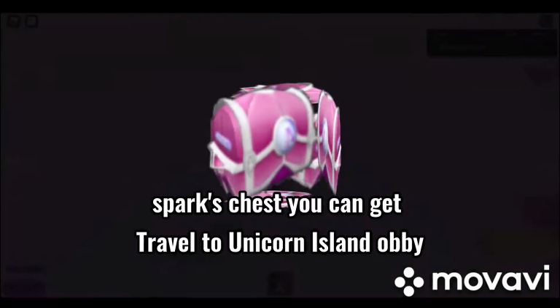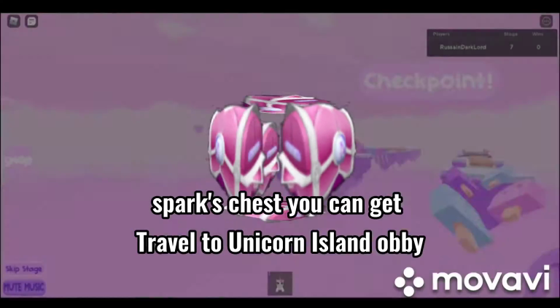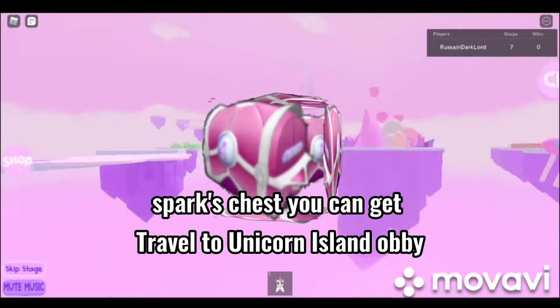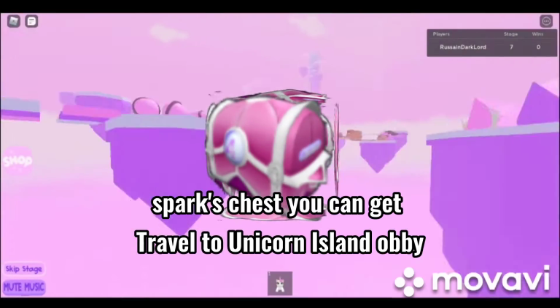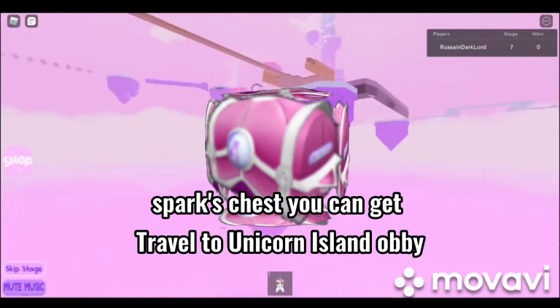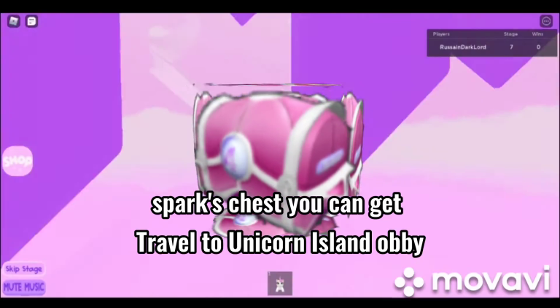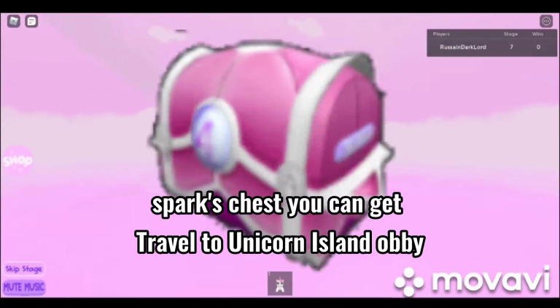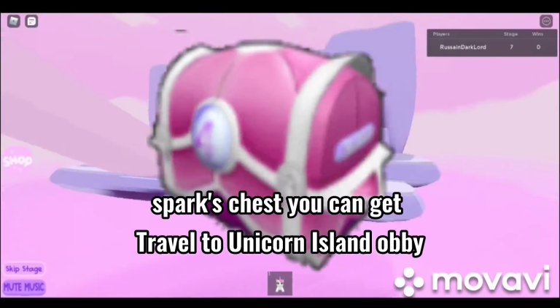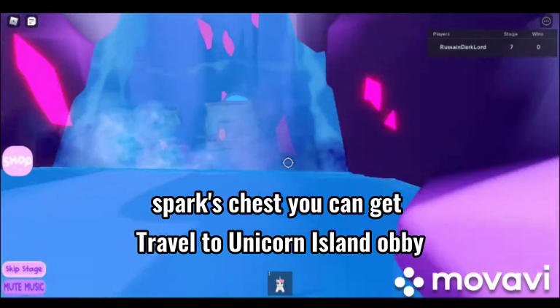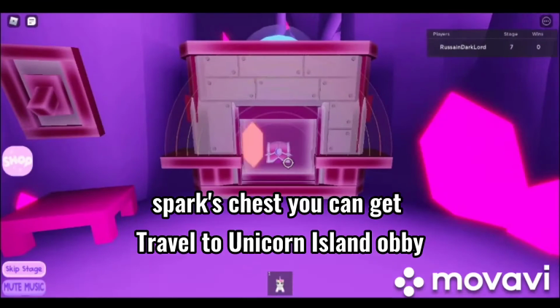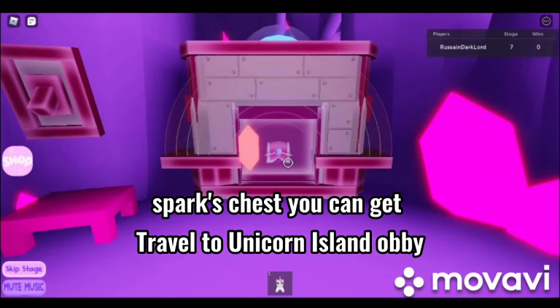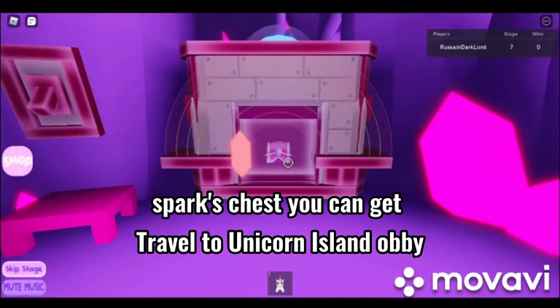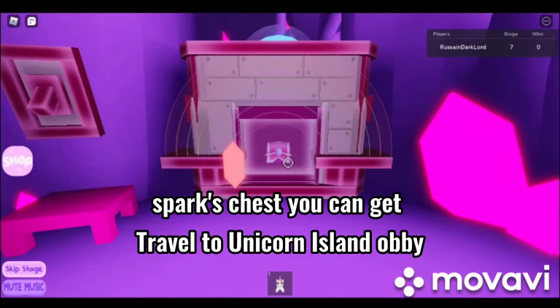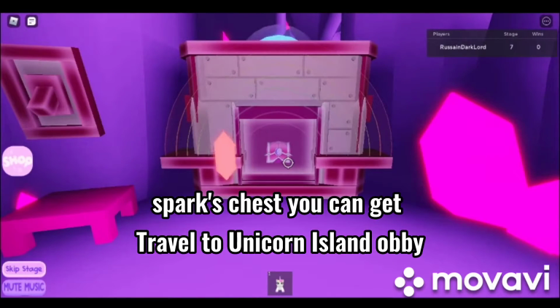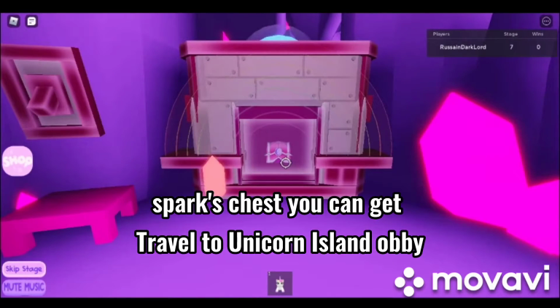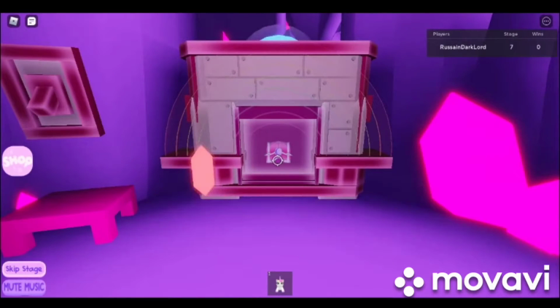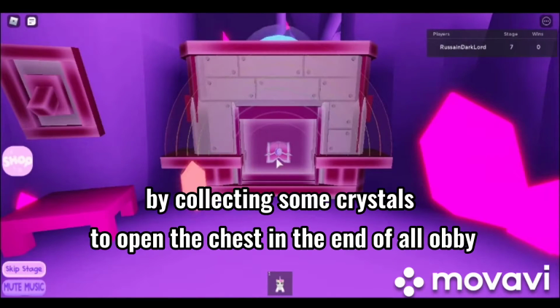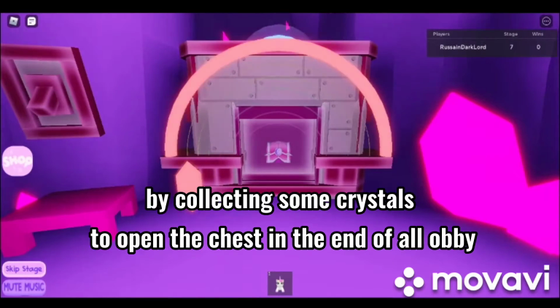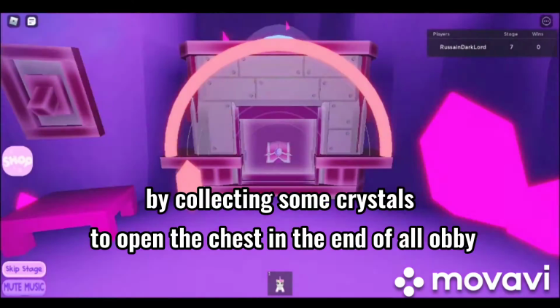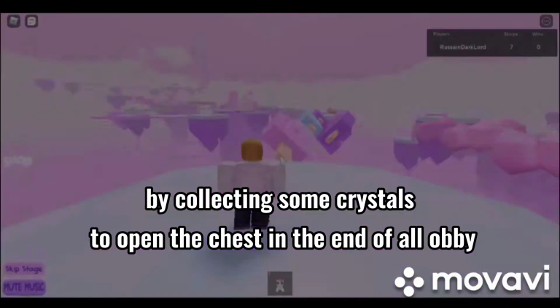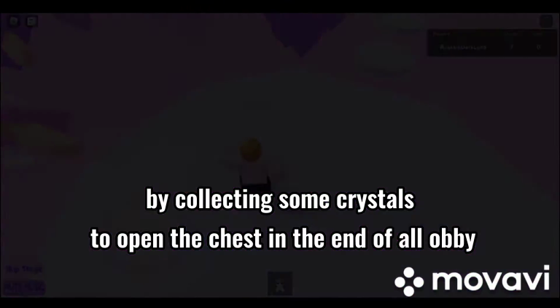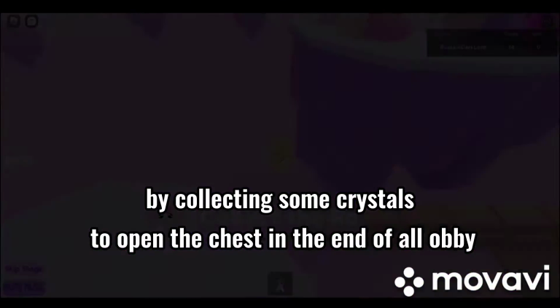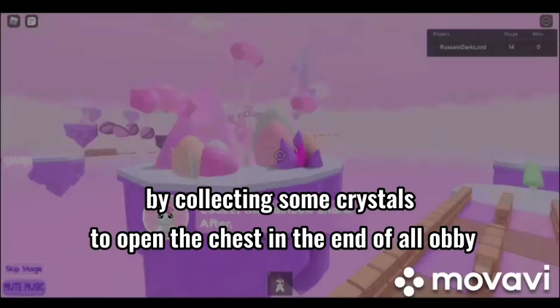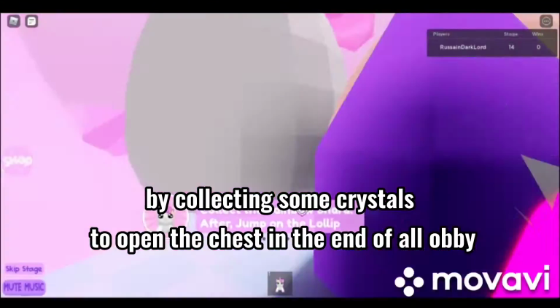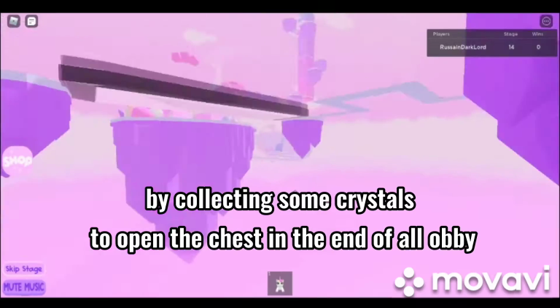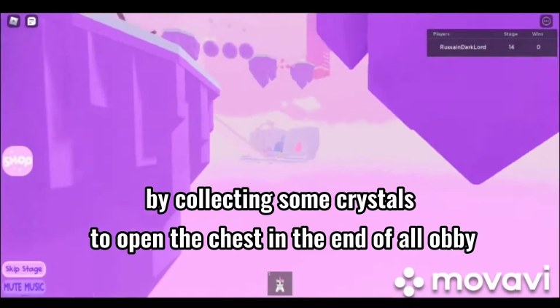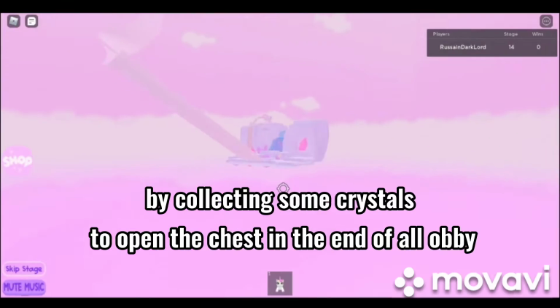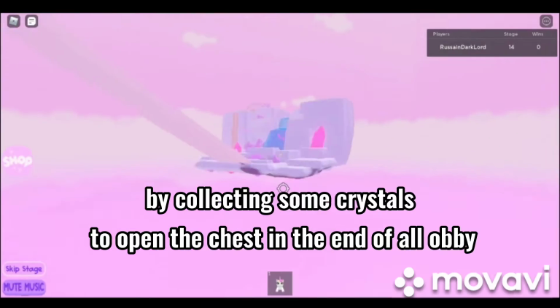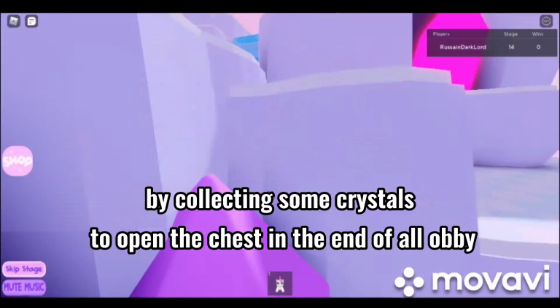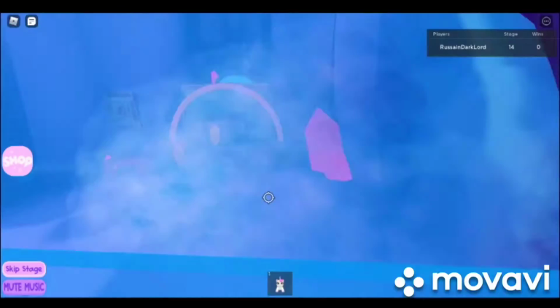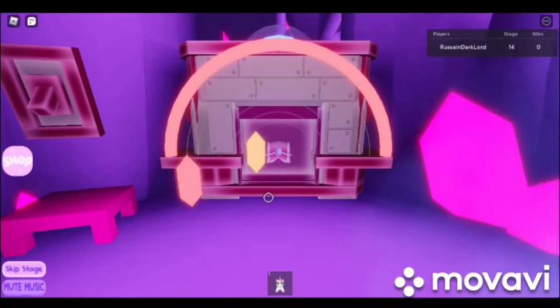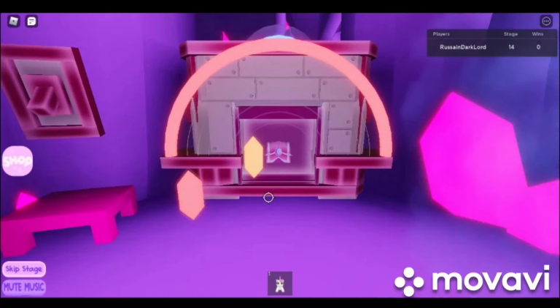From Spark's chest, you can get travel to Unicorn Island Obby by collecting some crystals to open the chest at the end of the obby.